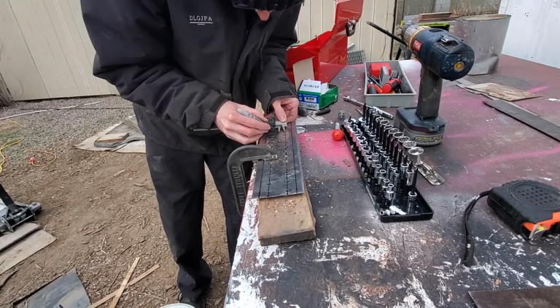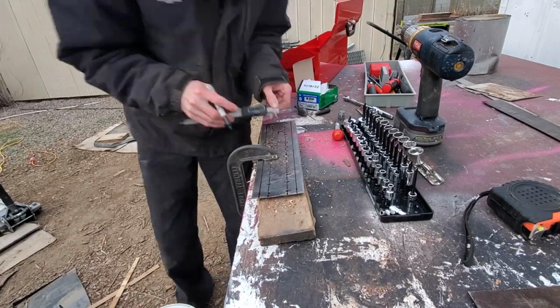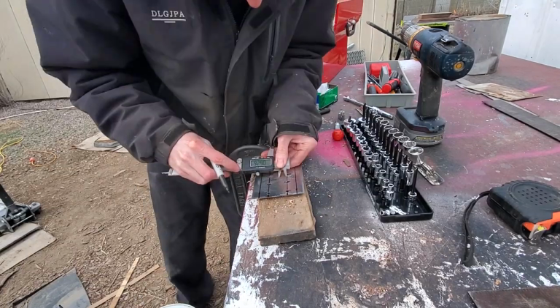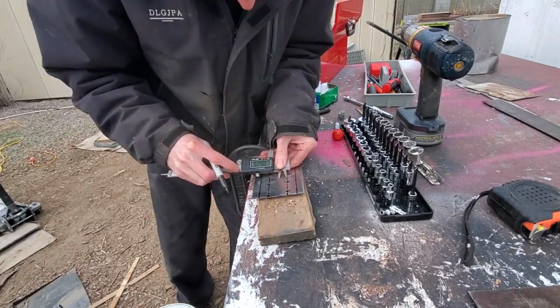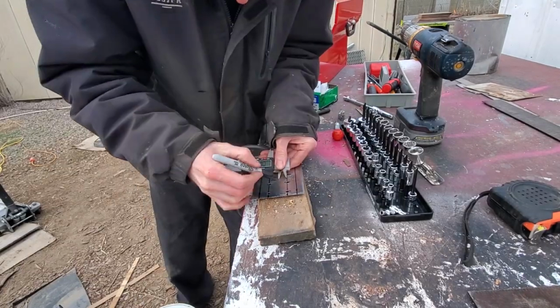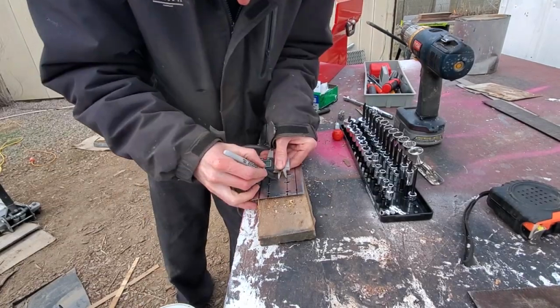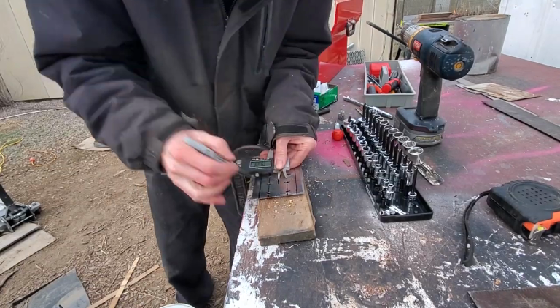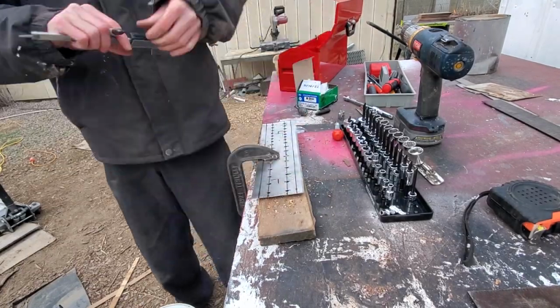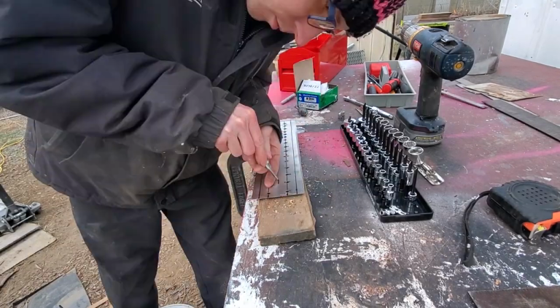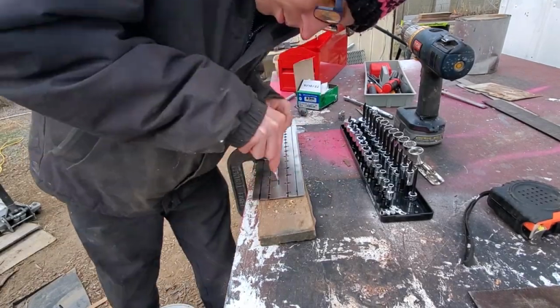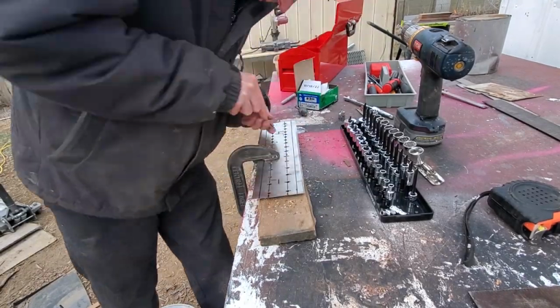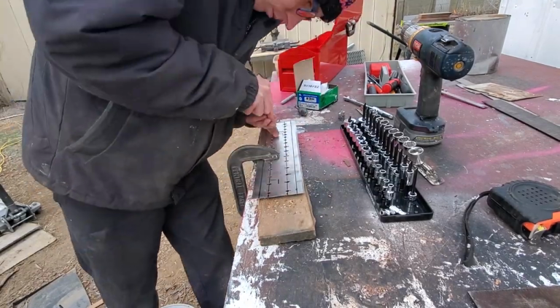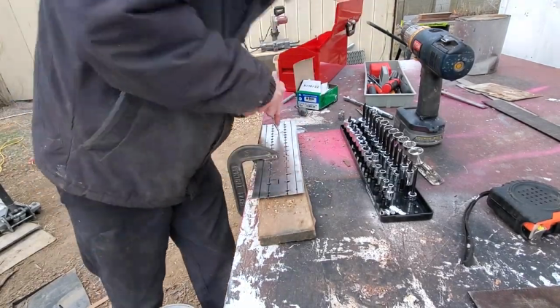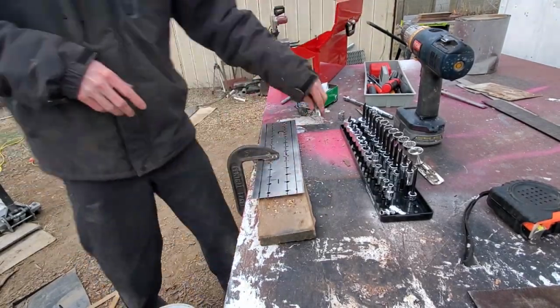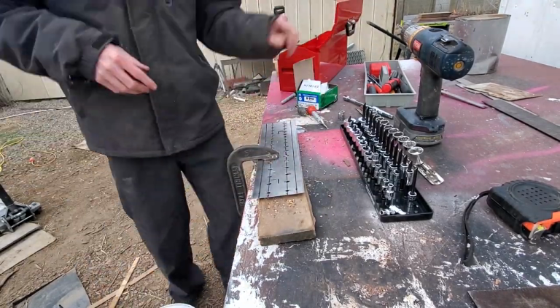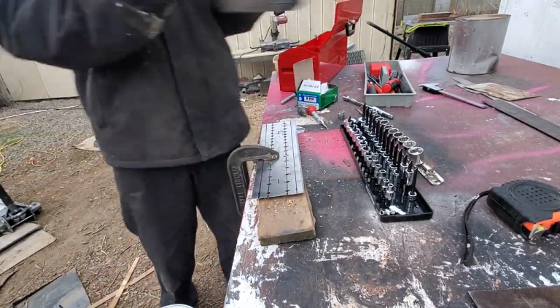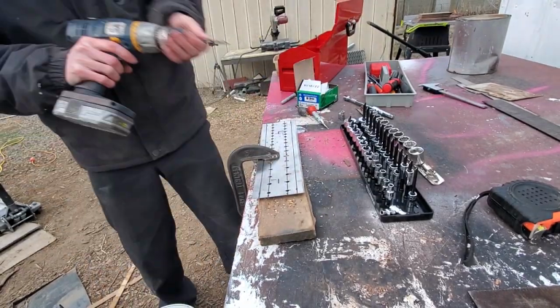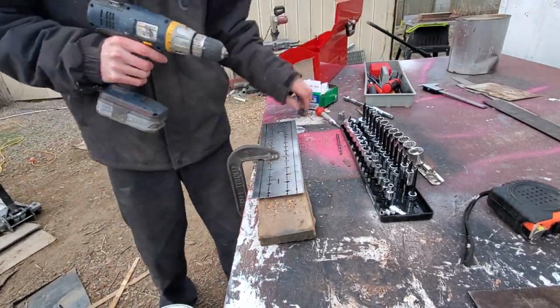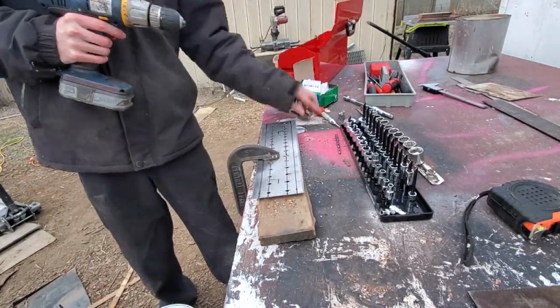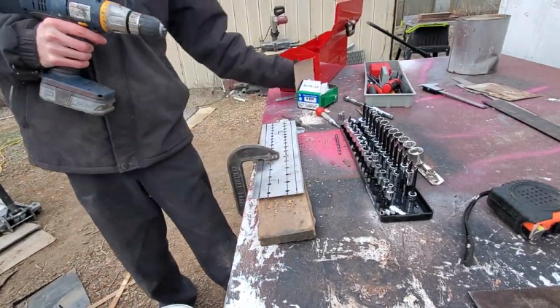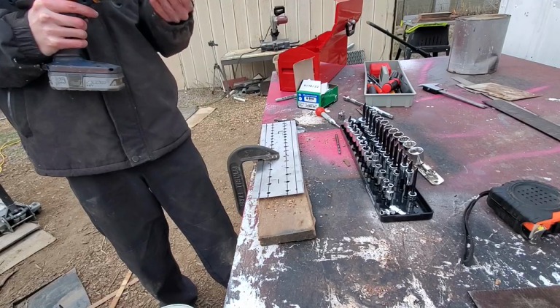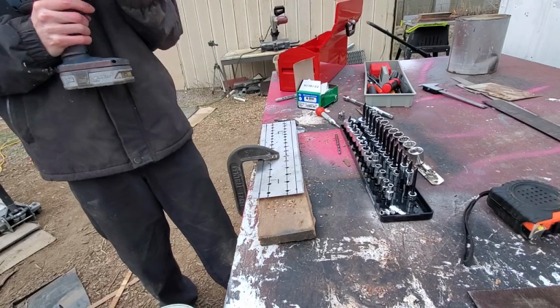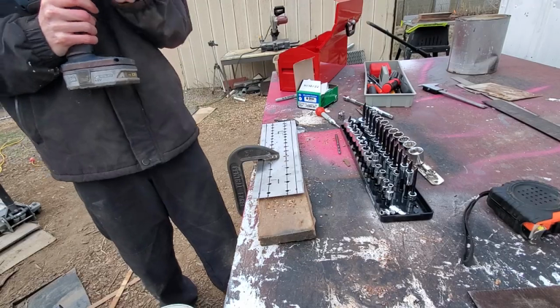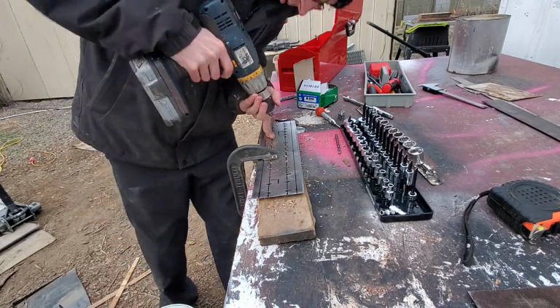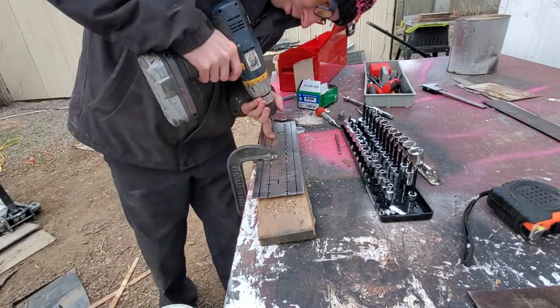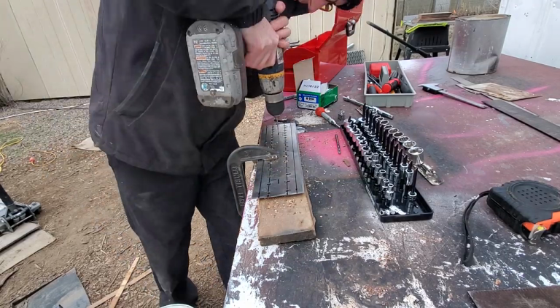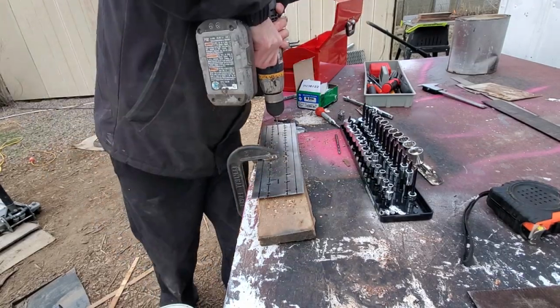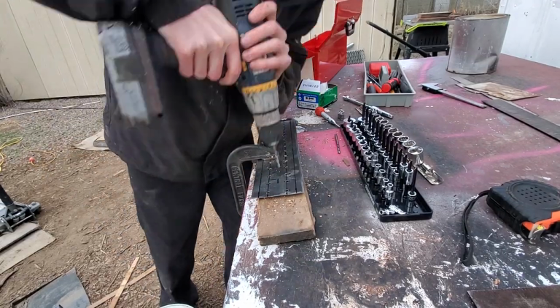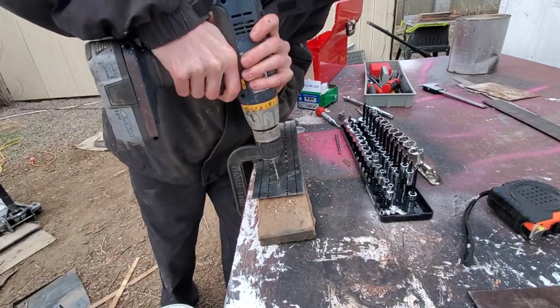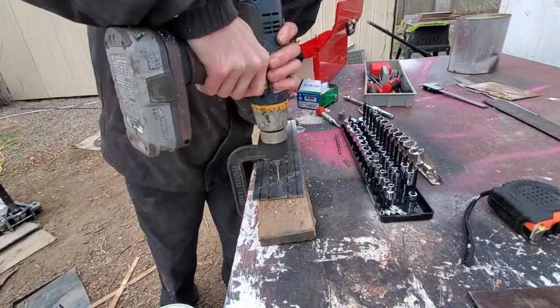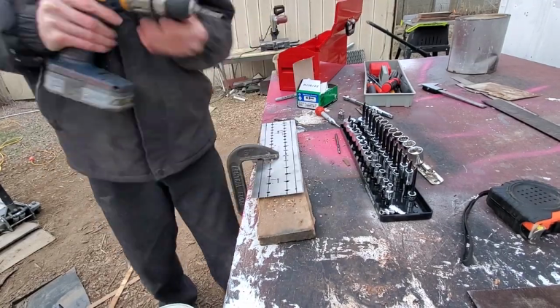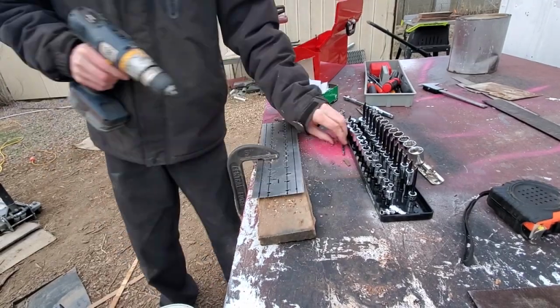Here I did decide to drill some holes for a handle, but it didn't really end up working out. Let me know if you have a good idea for a handle for this project.